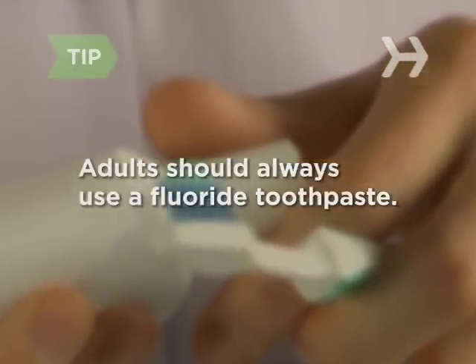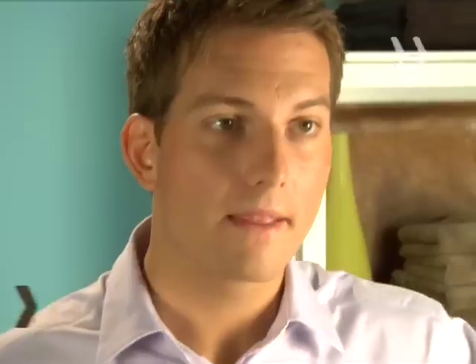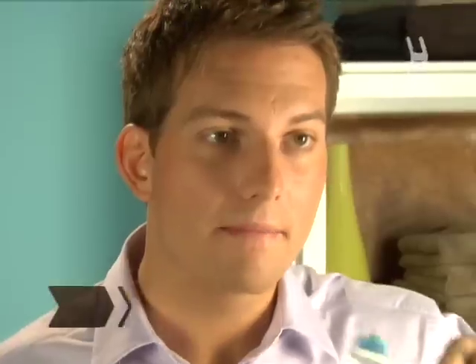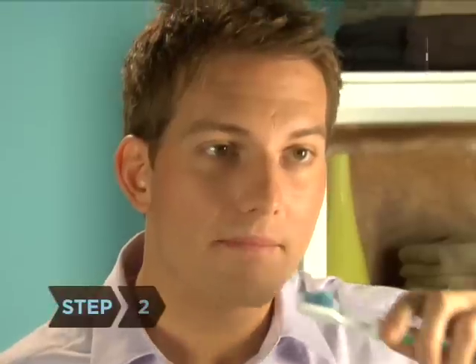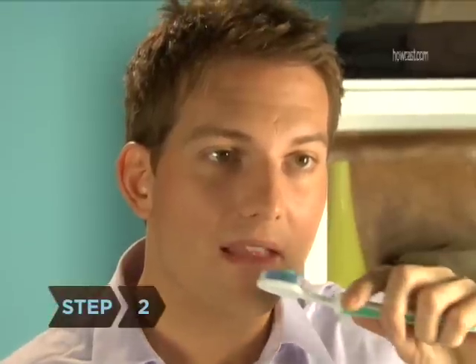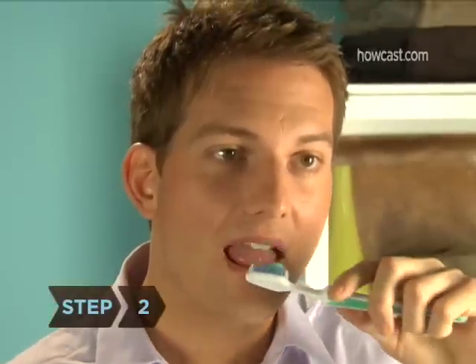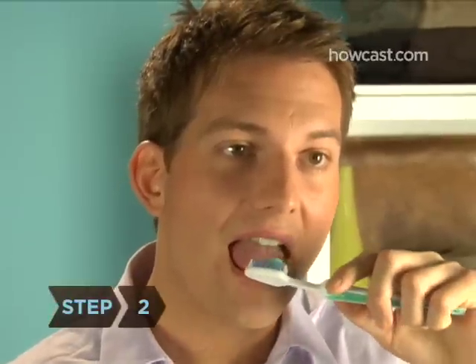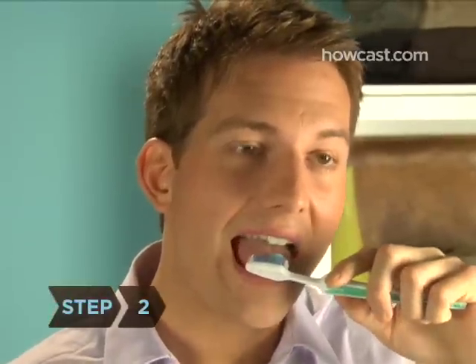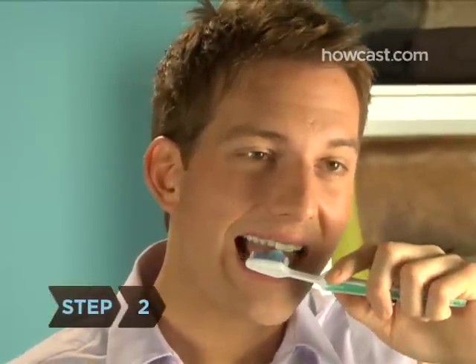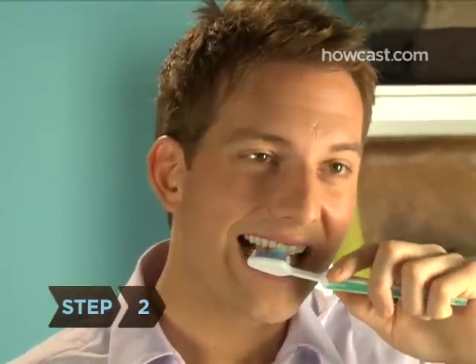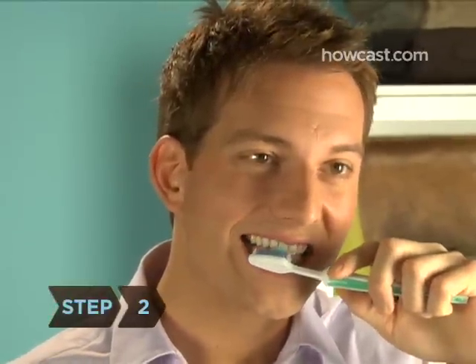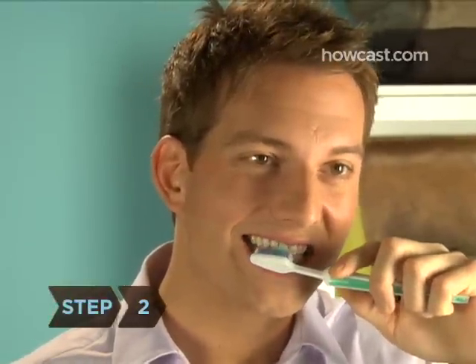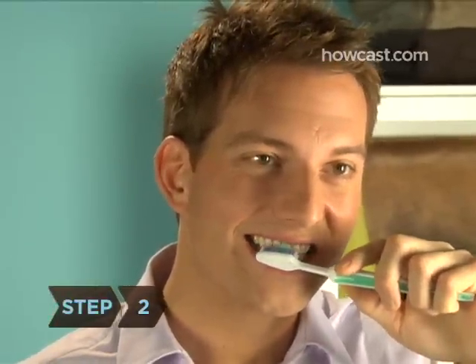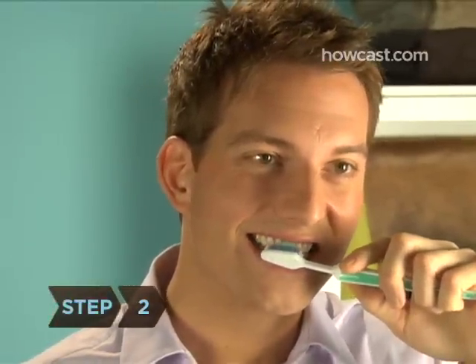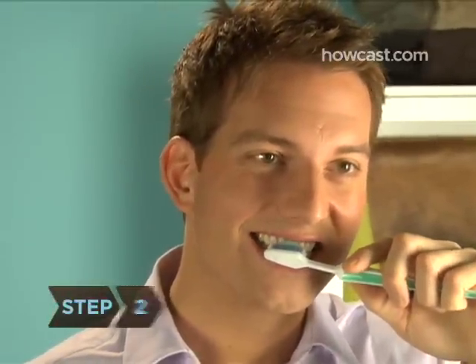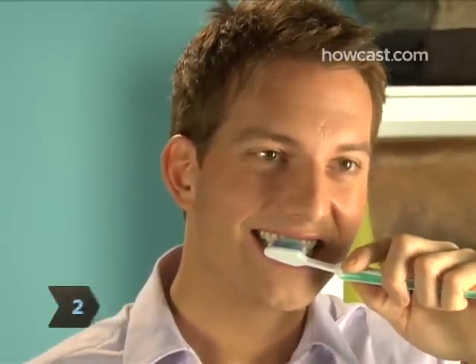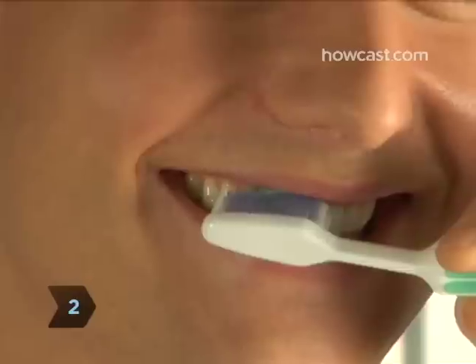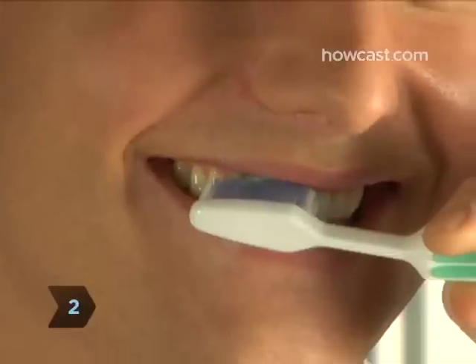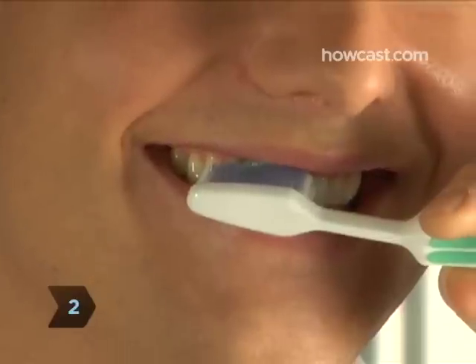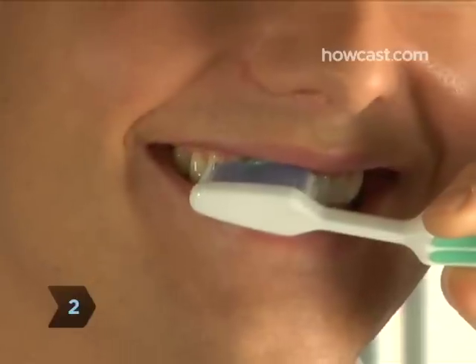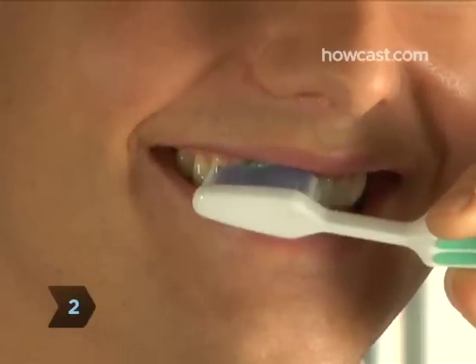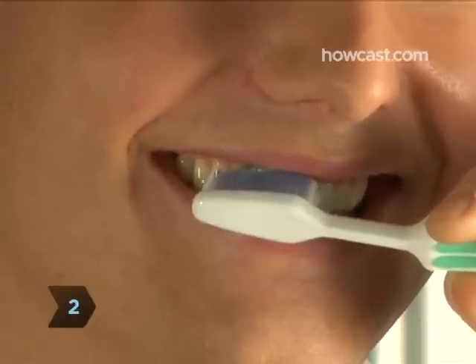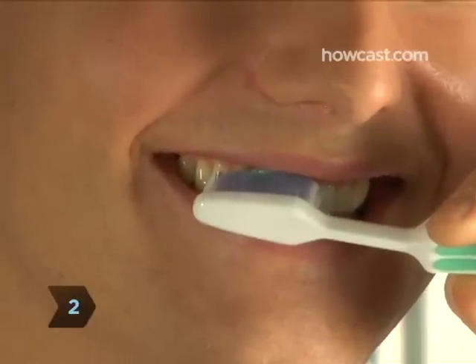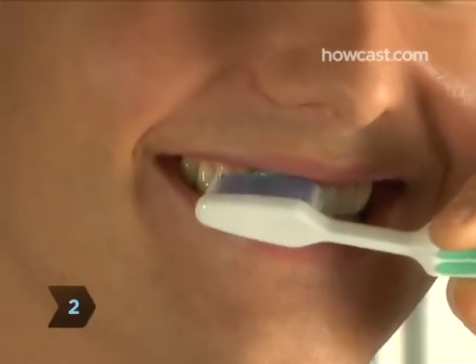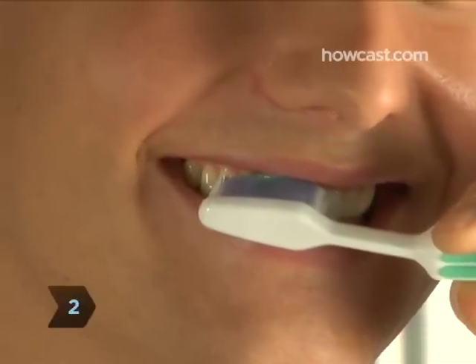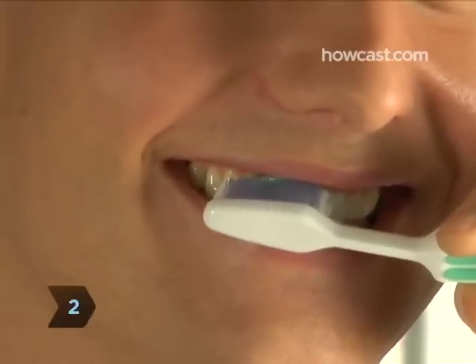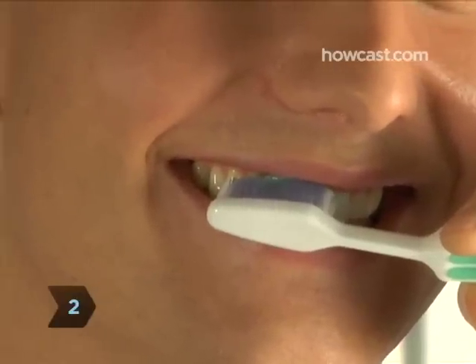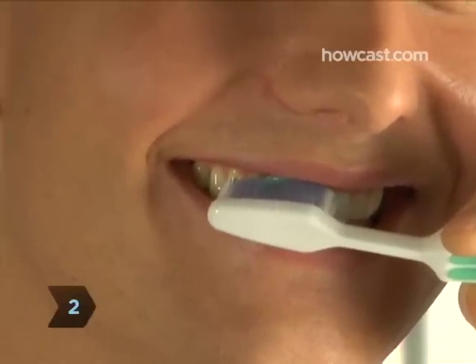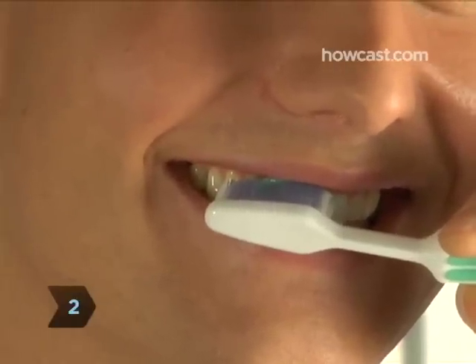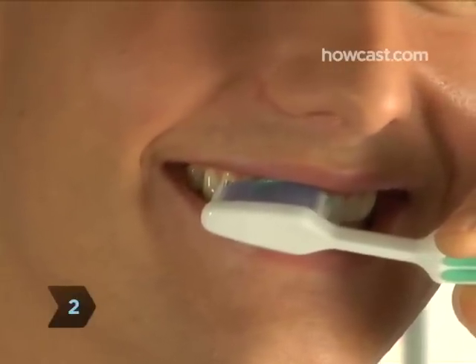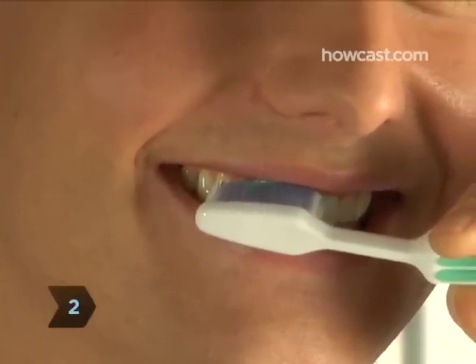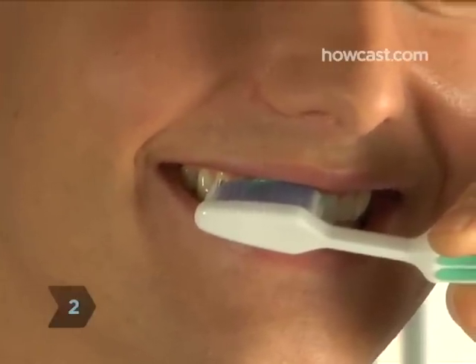Step 2. Hold the toothbrush against your gums with the bristles at a 45-degree angle.